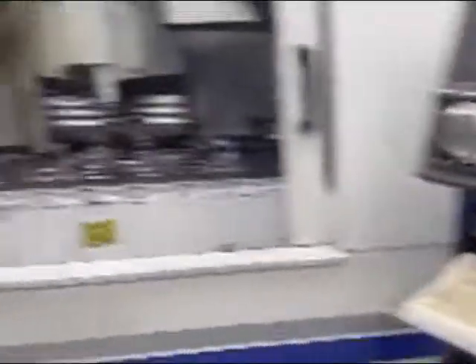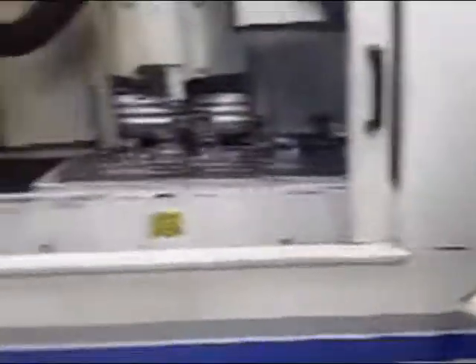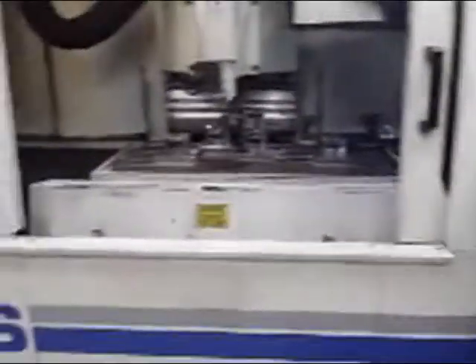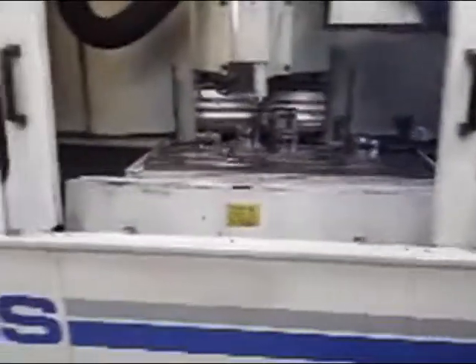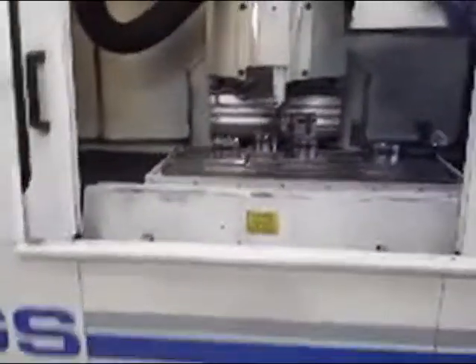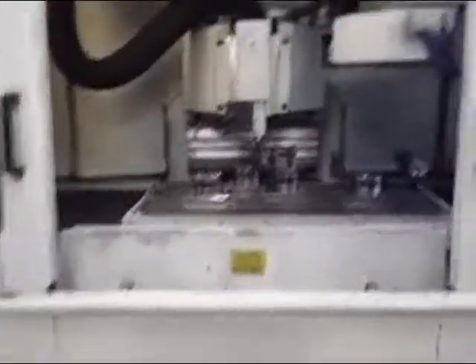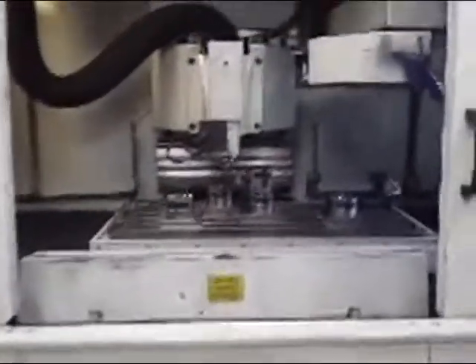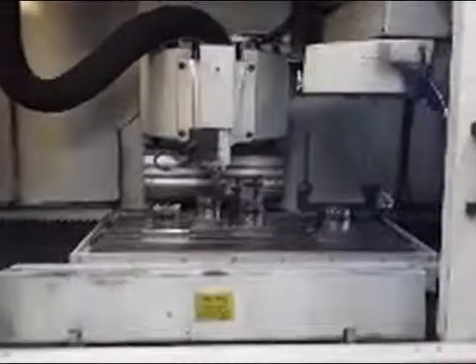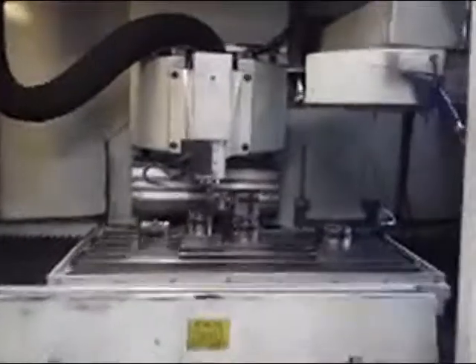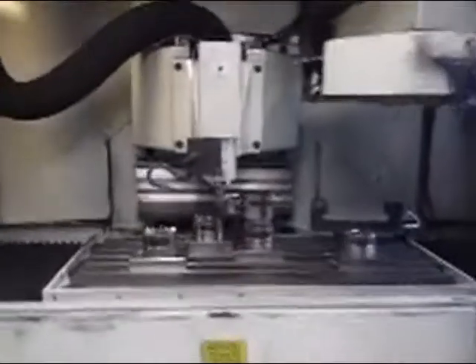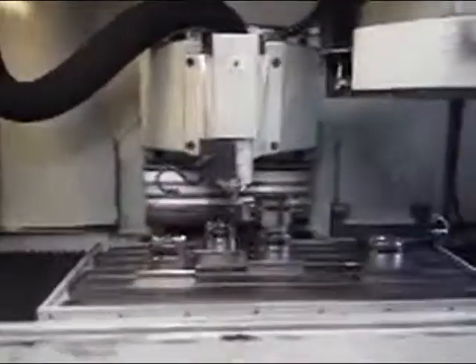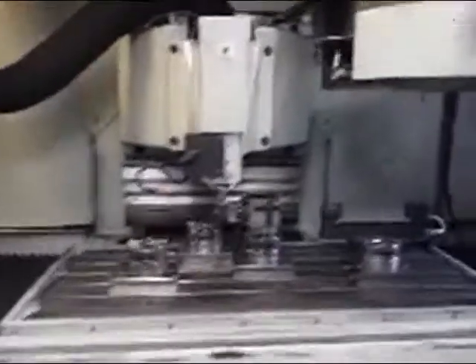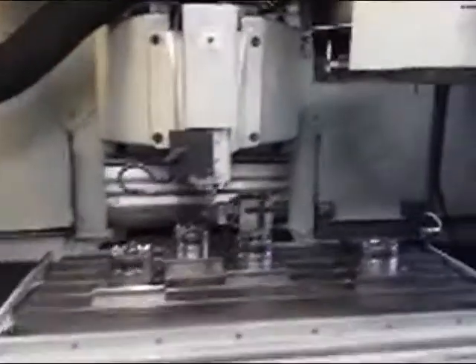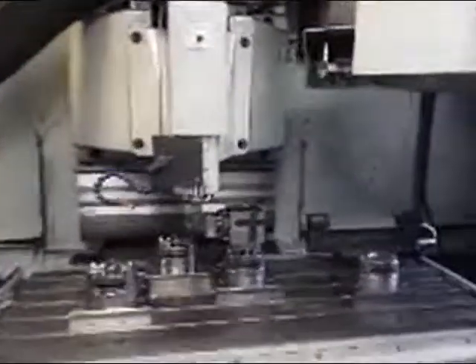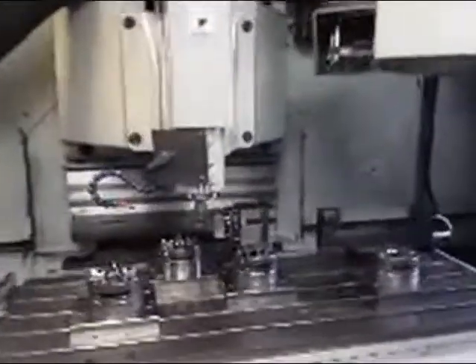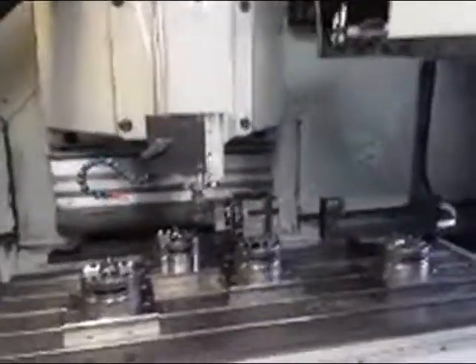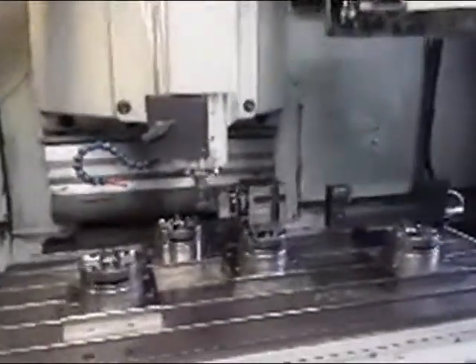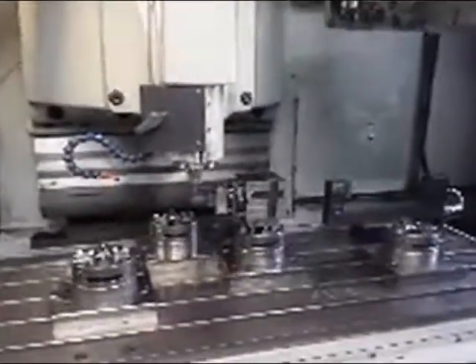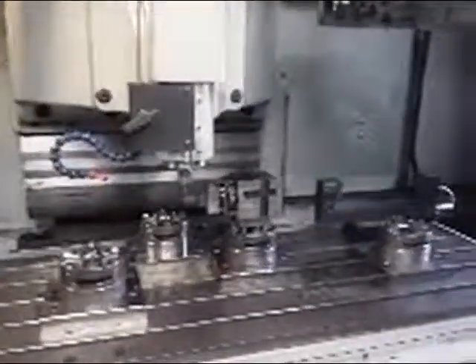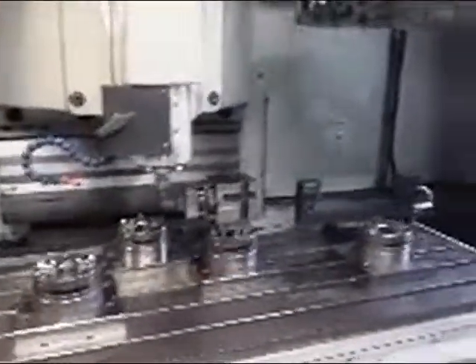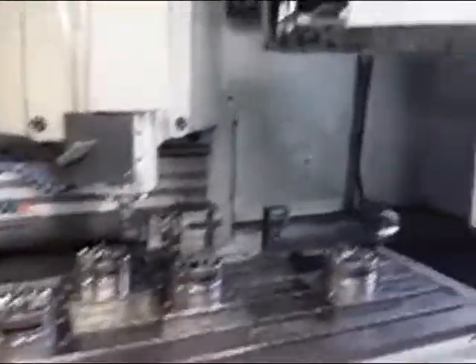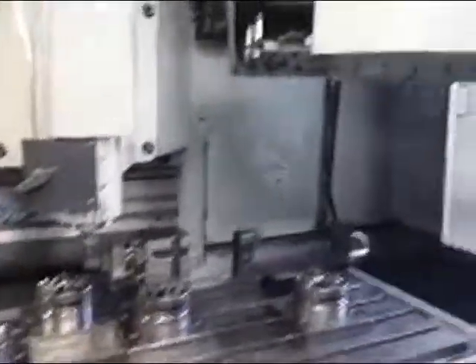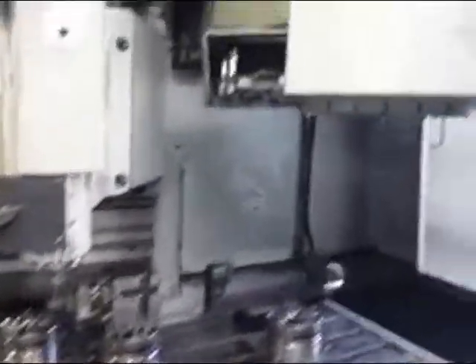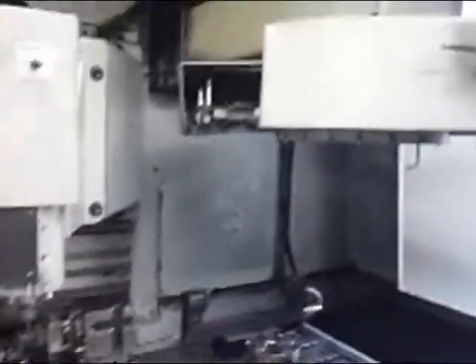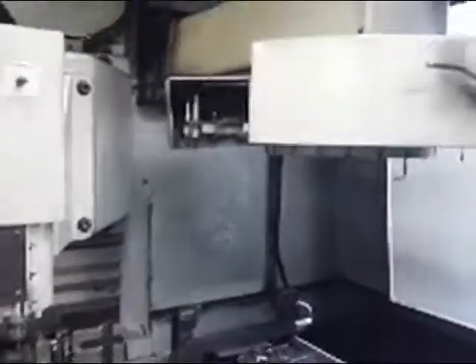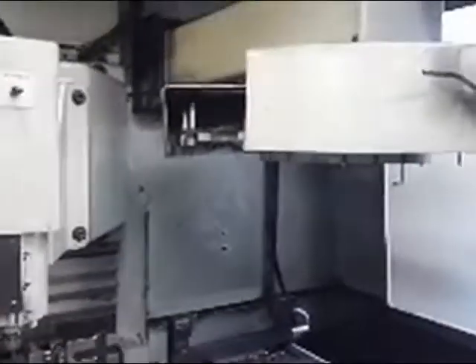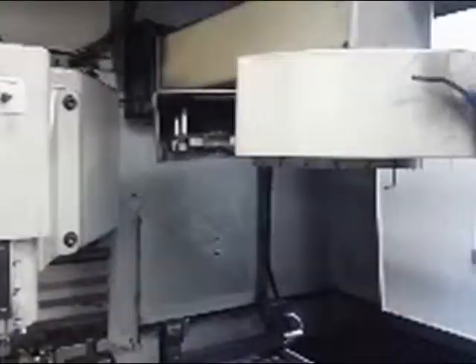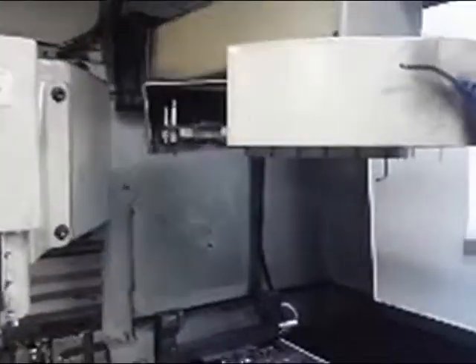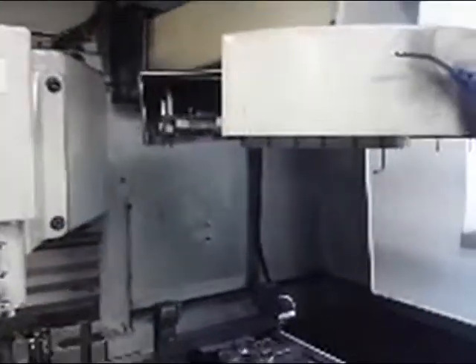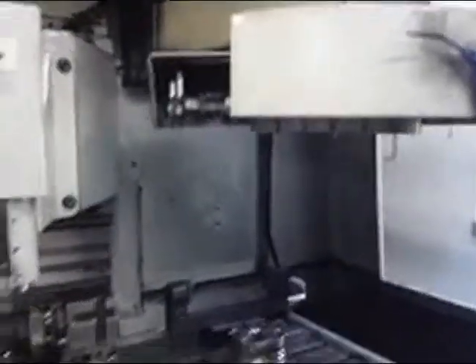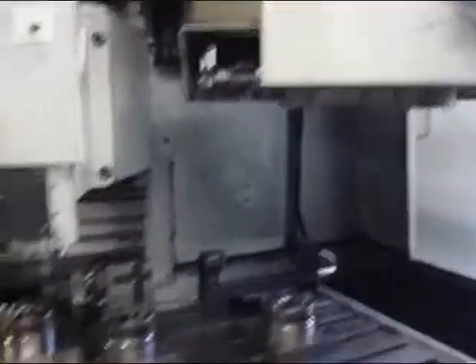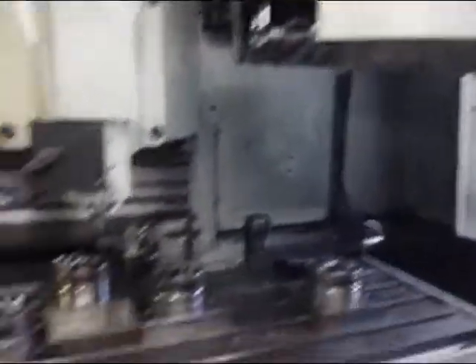Very clean machine. 40,000 RPM, 40x17, 22 change position.